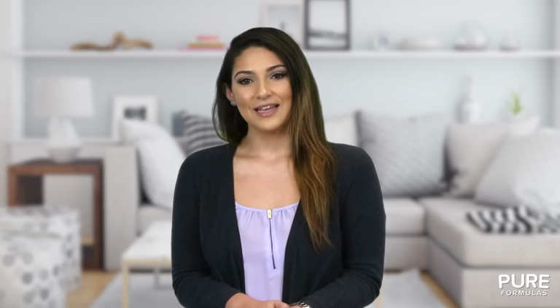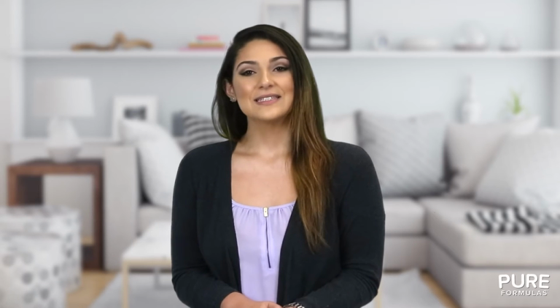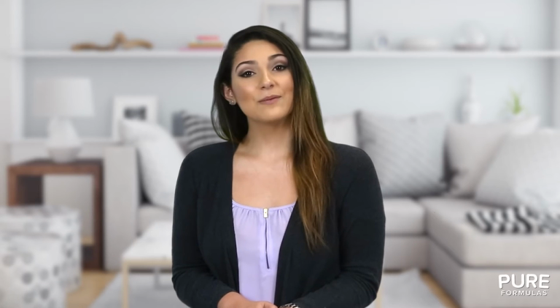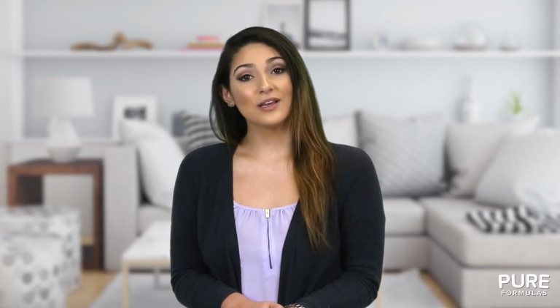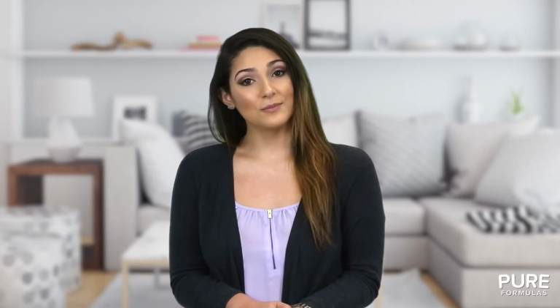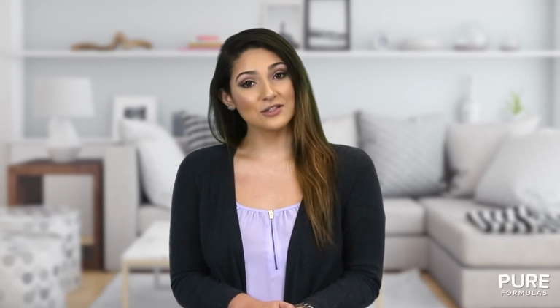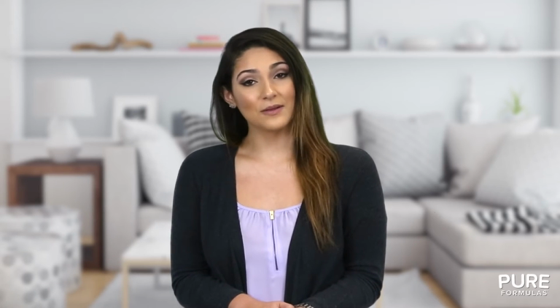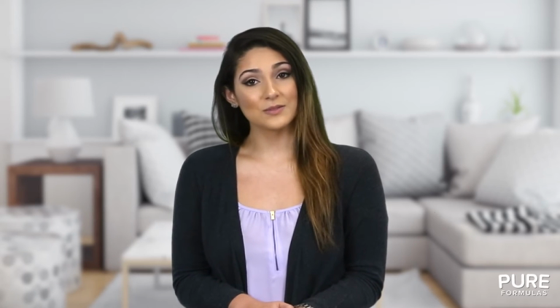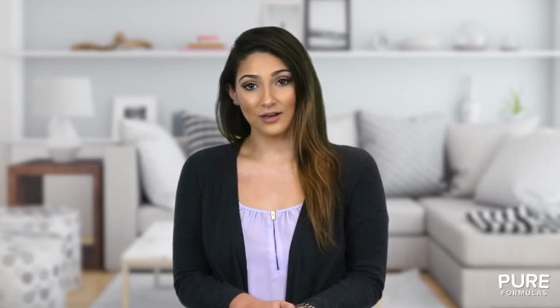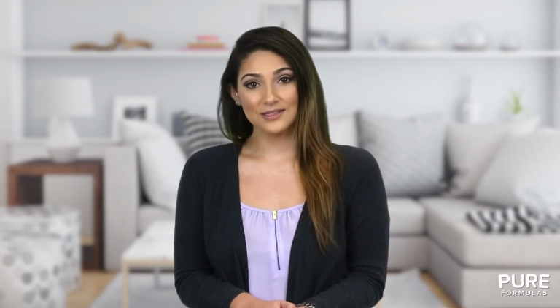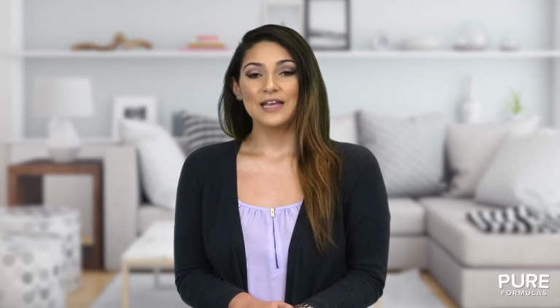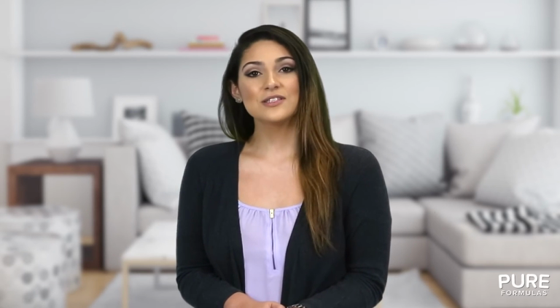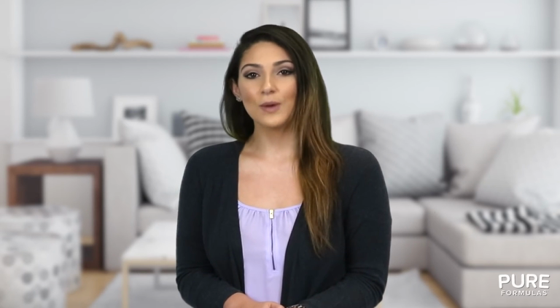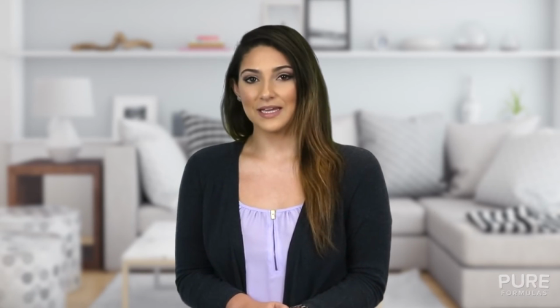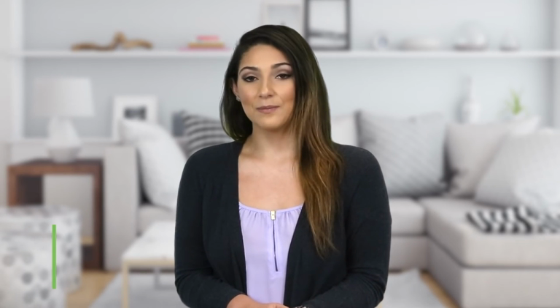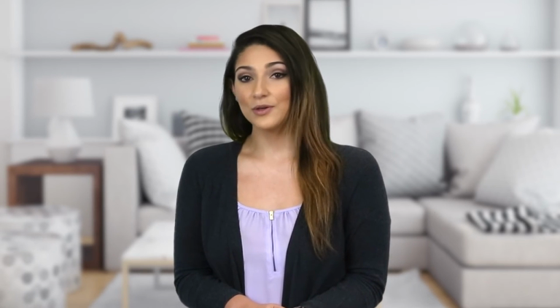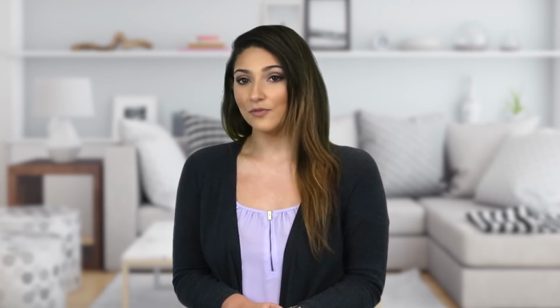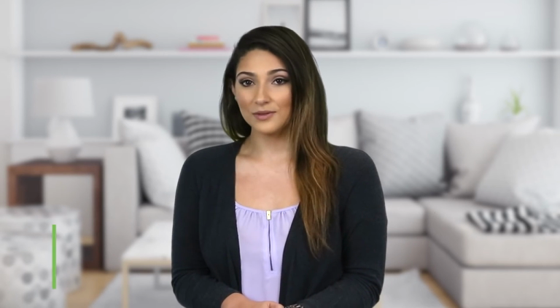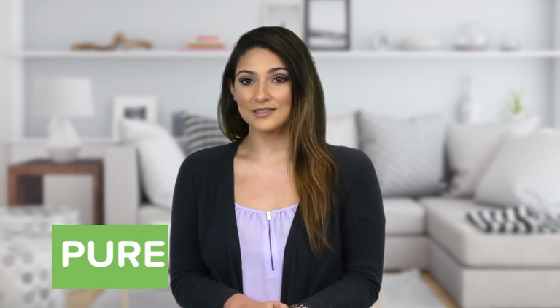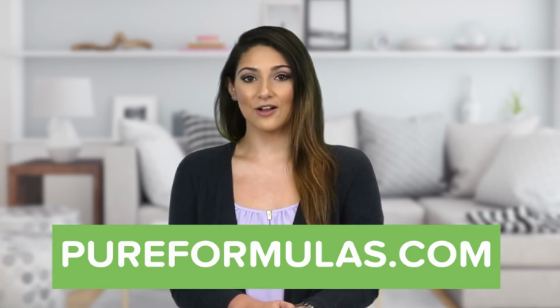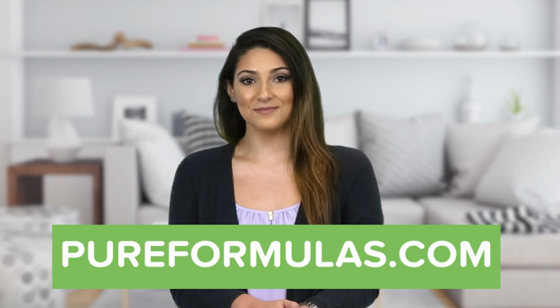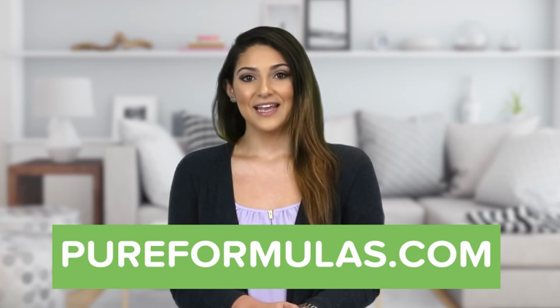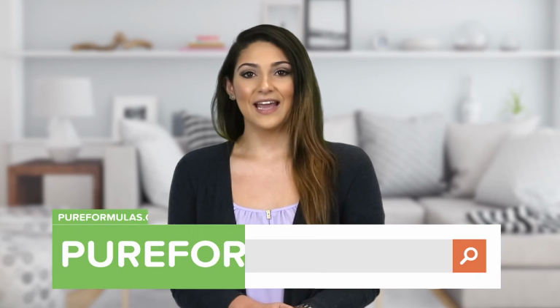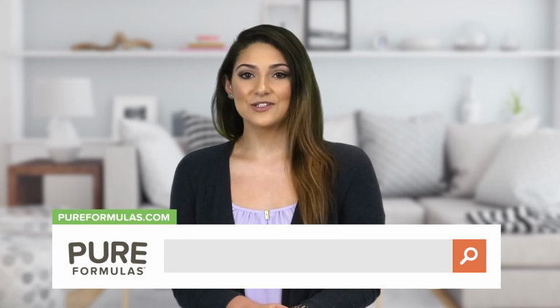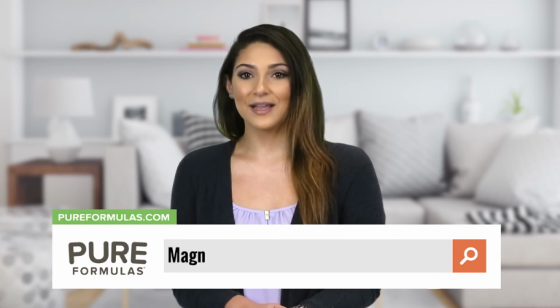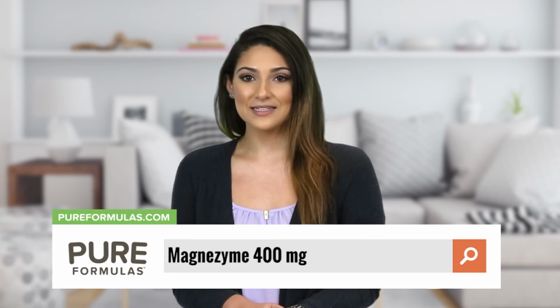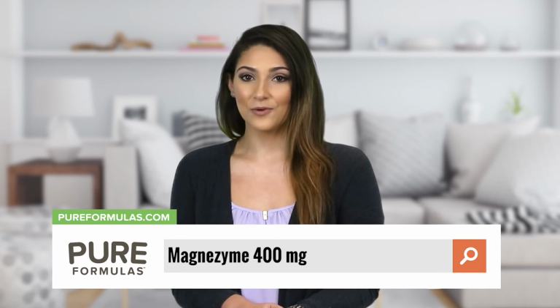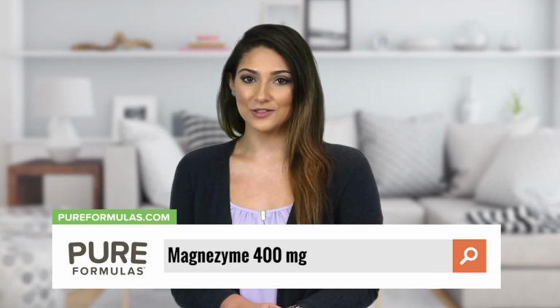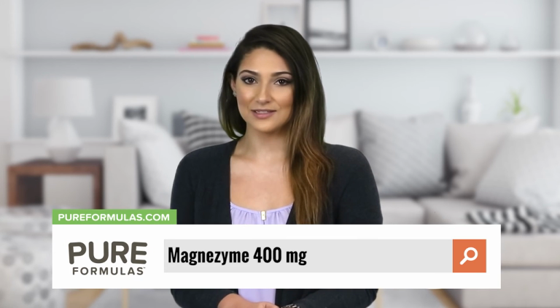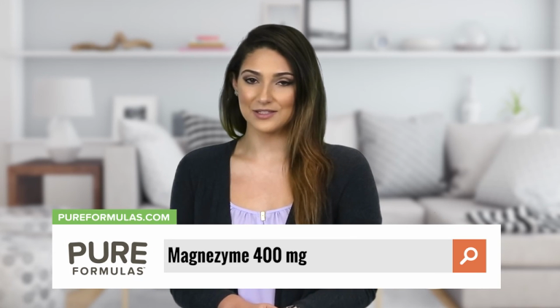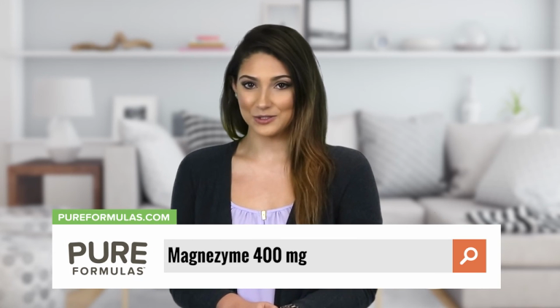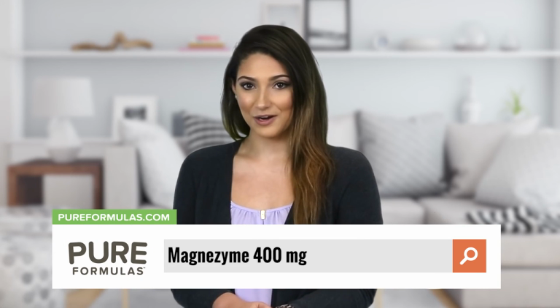To get more information about this product, visit our website at pureformulas.com and enter Magnezyme 400 into the search bar.